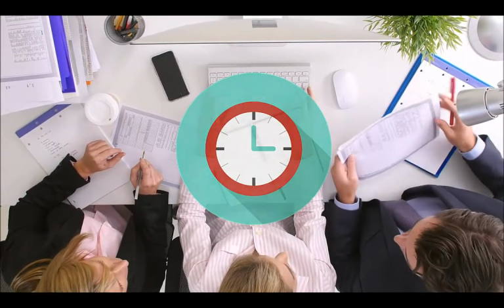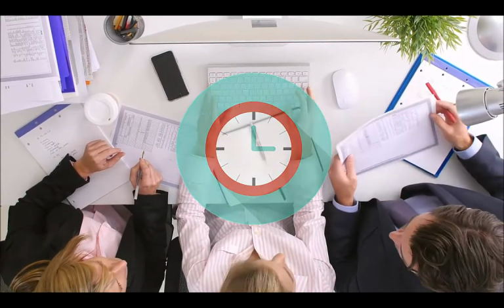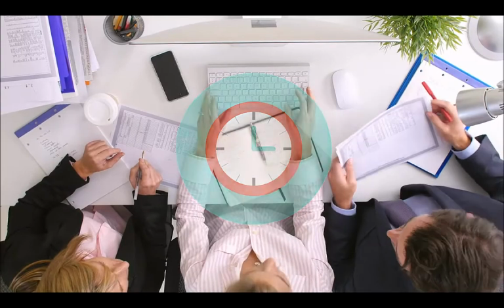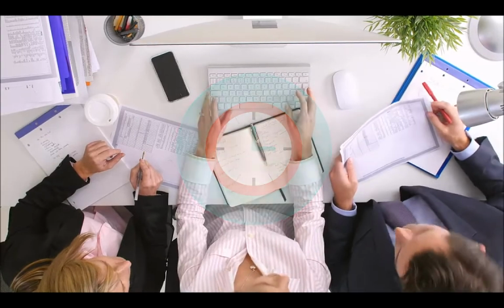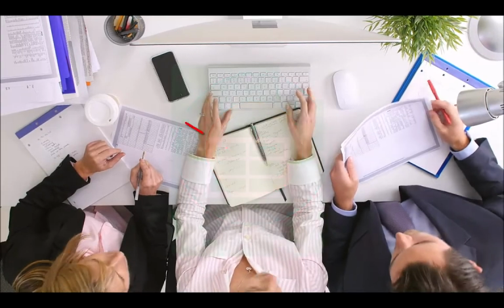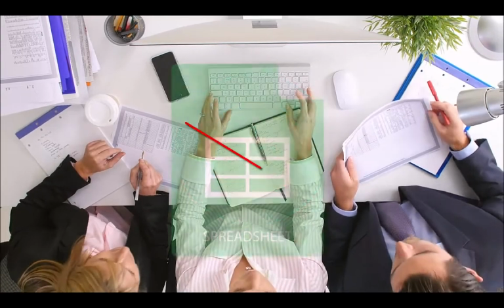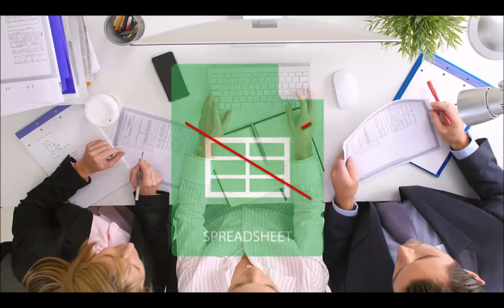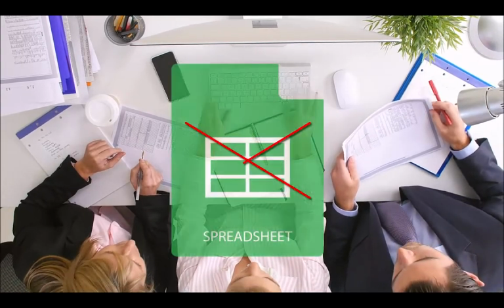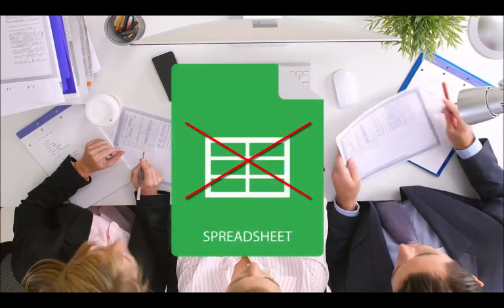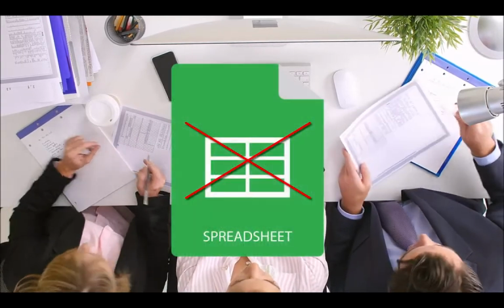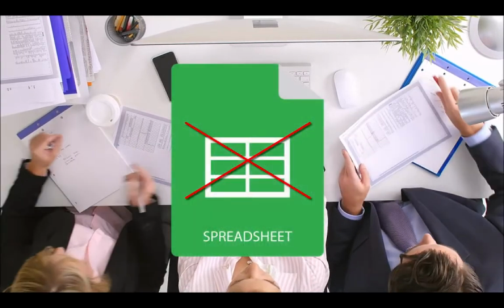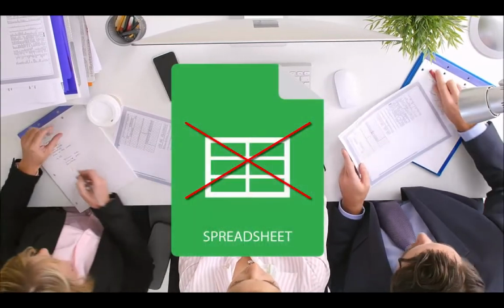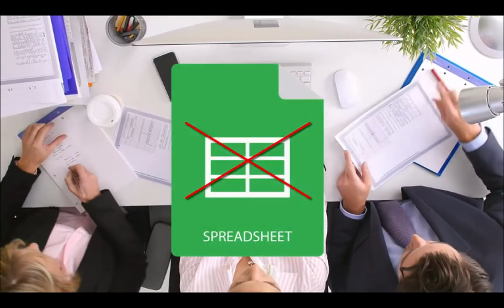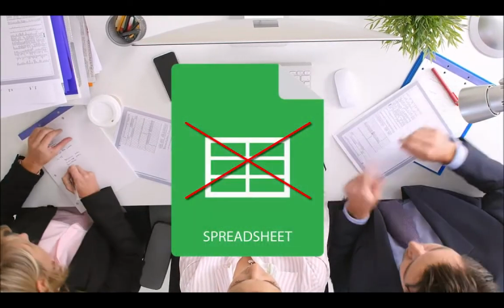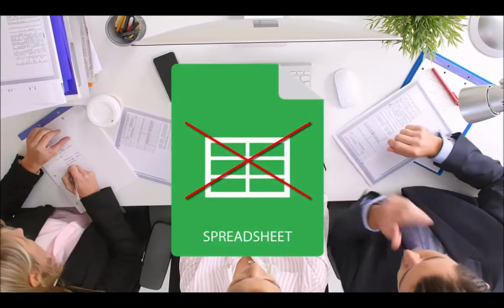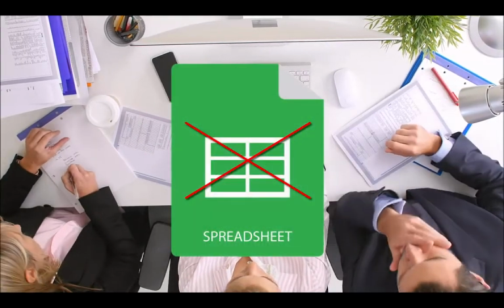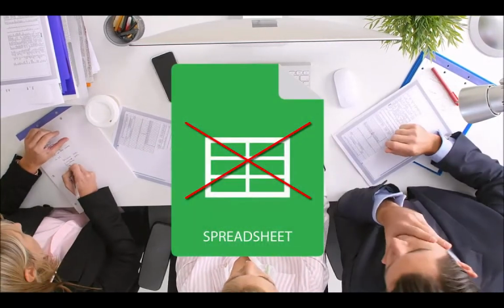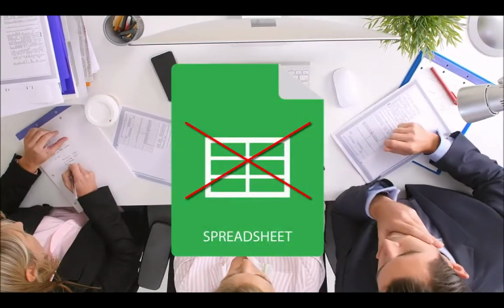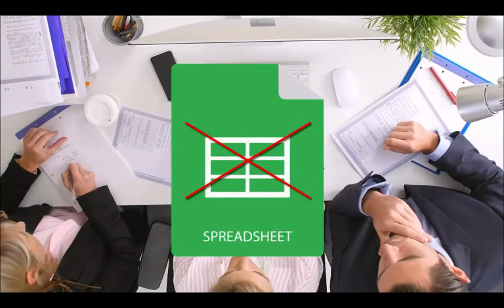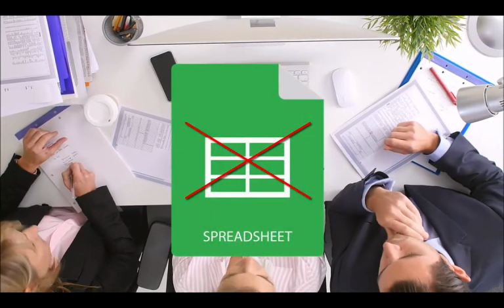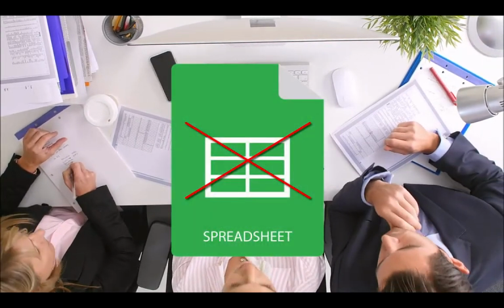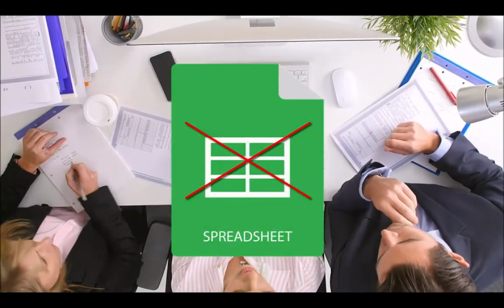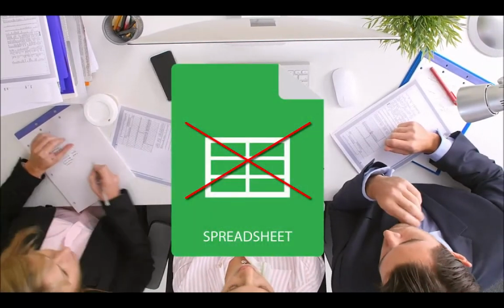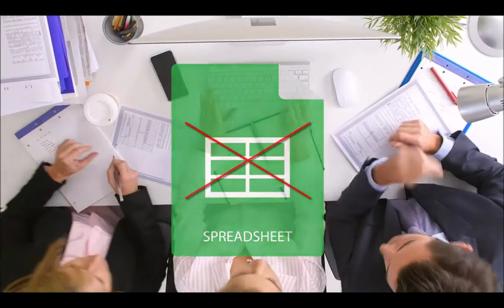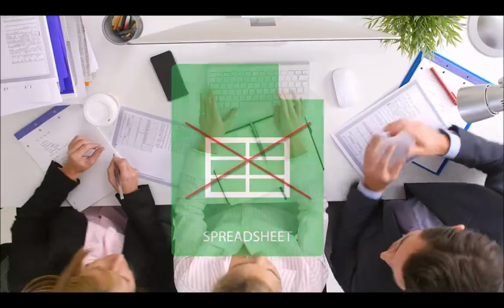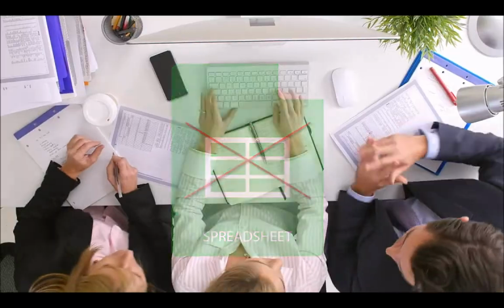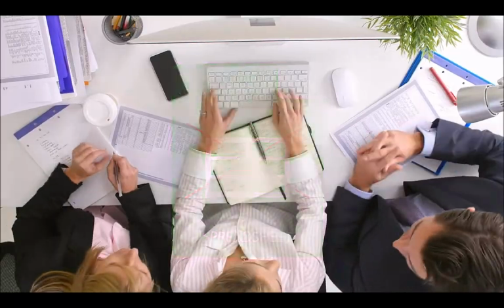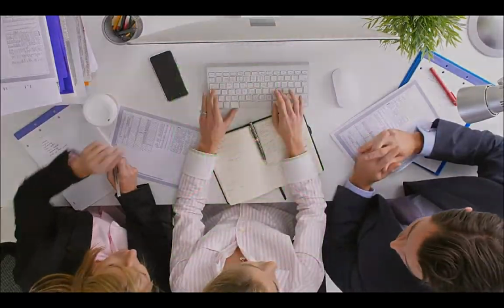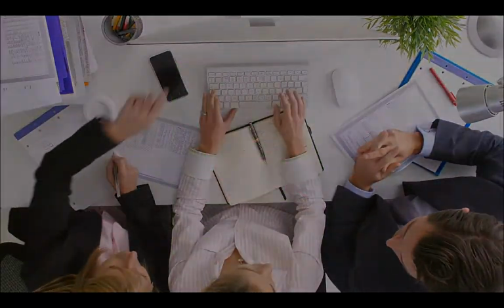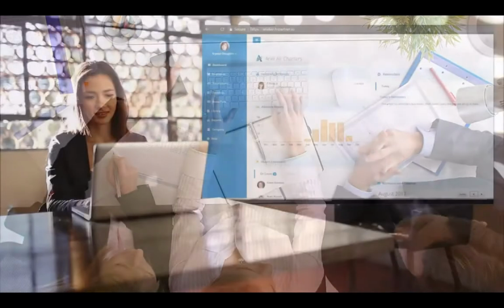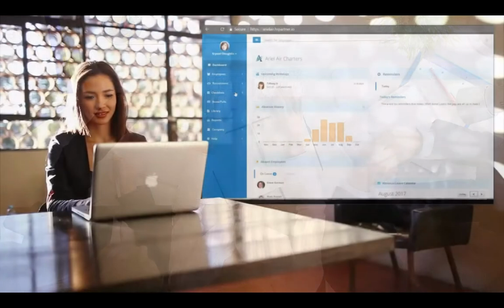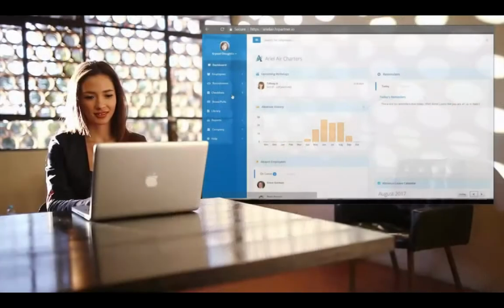Let's face it, spreadsheets aren't exactly fun, and they certainly aren't able to account for the many challenges a growing company will face.